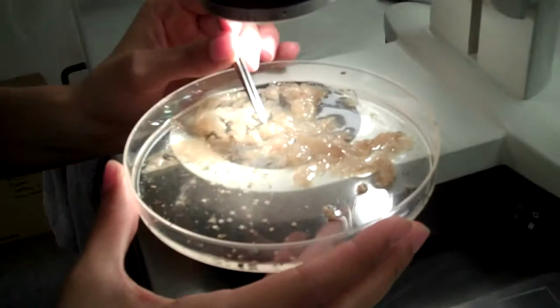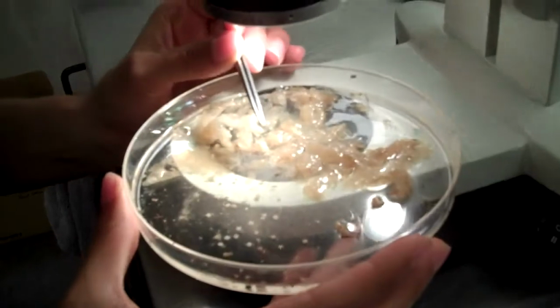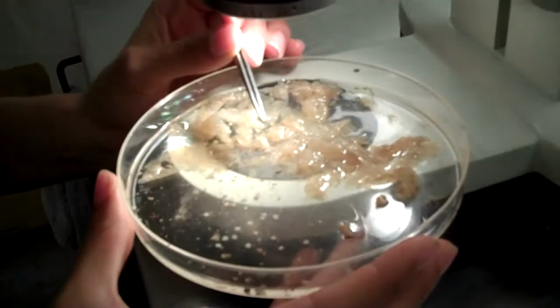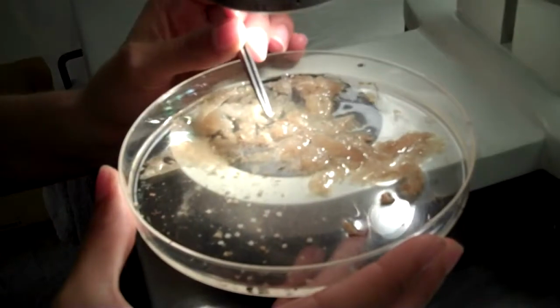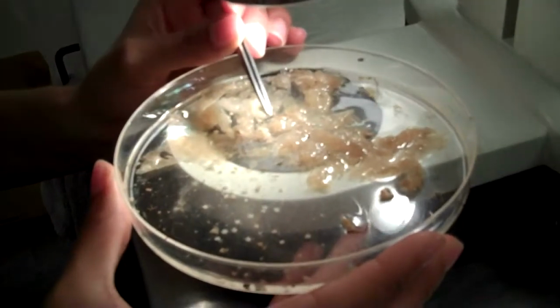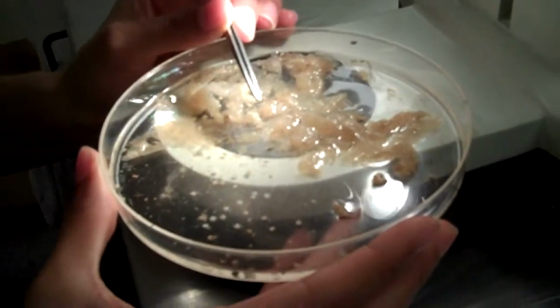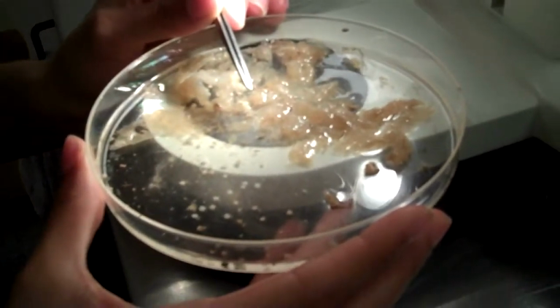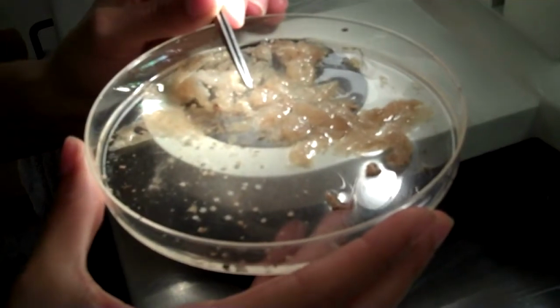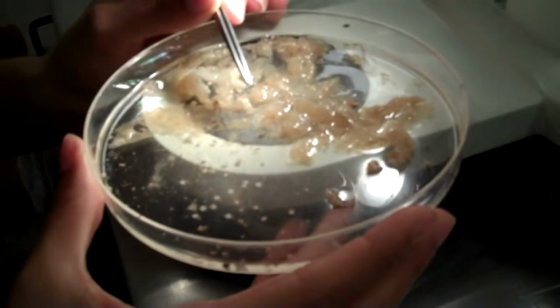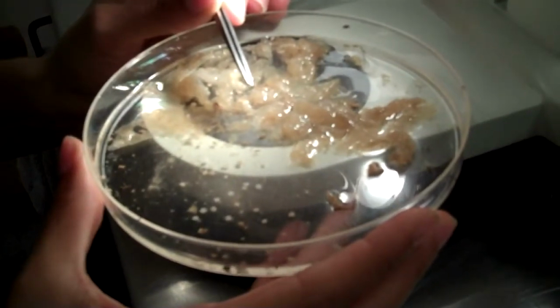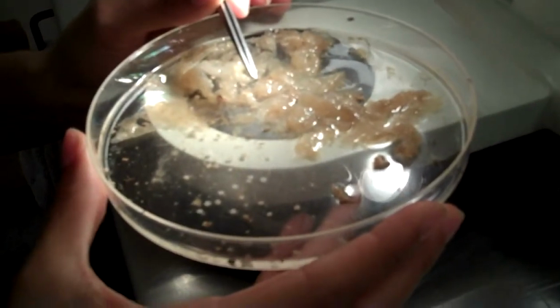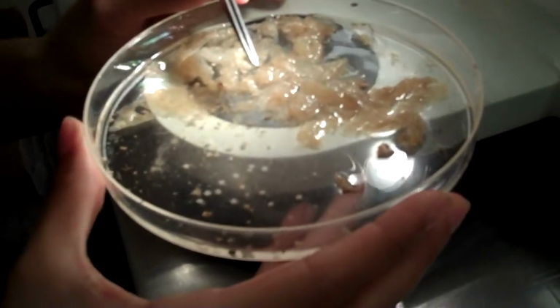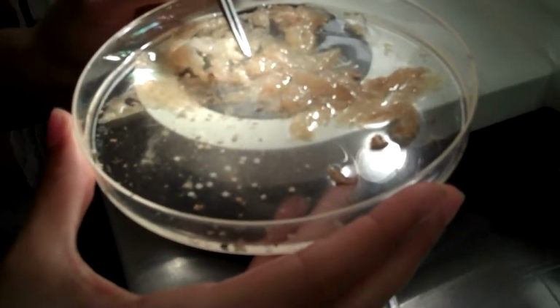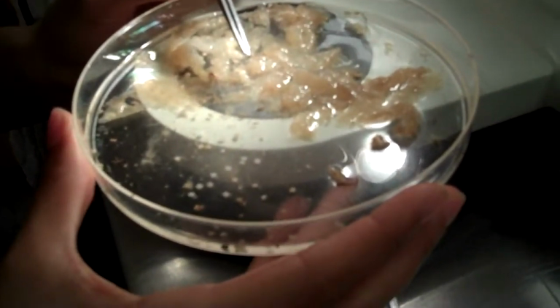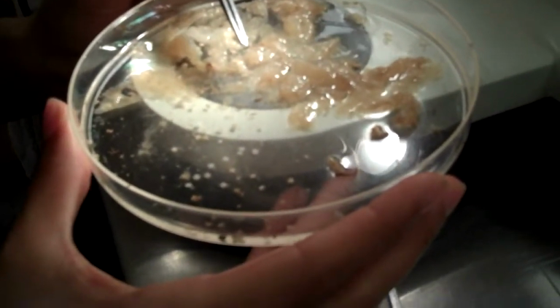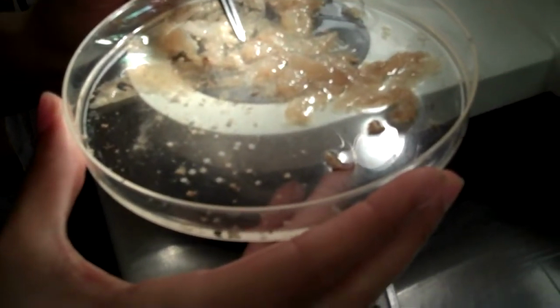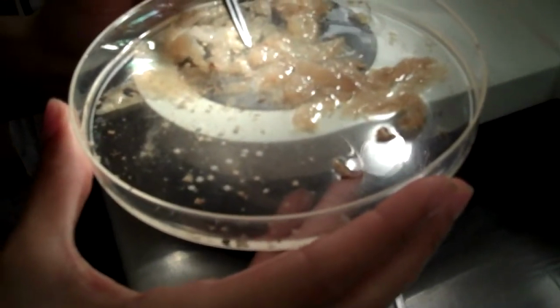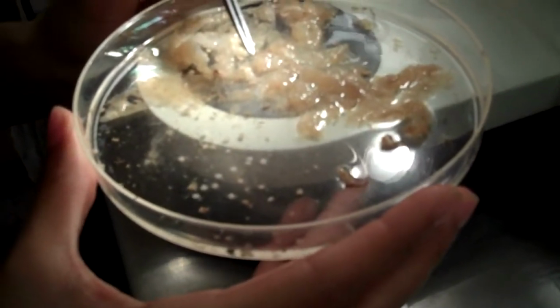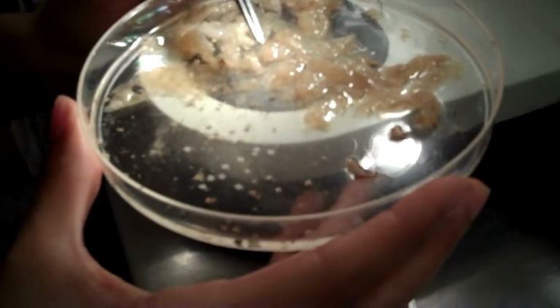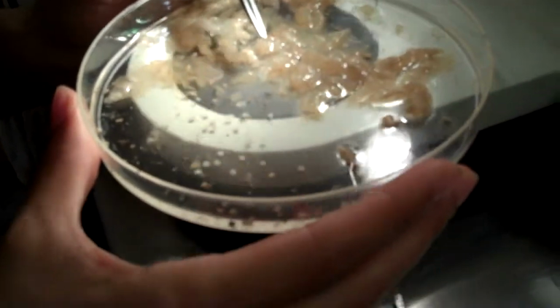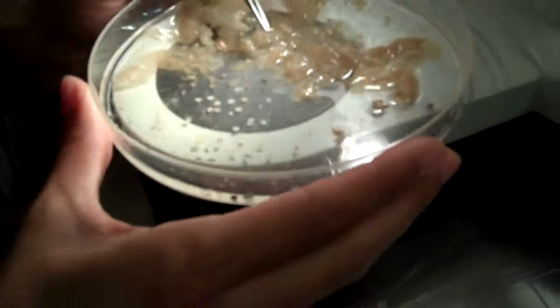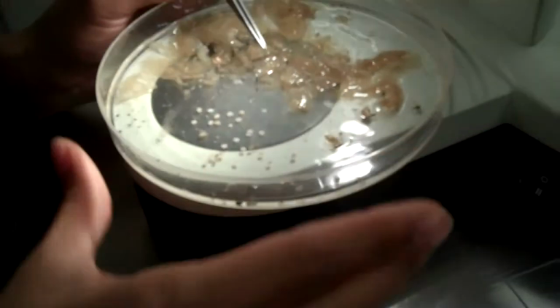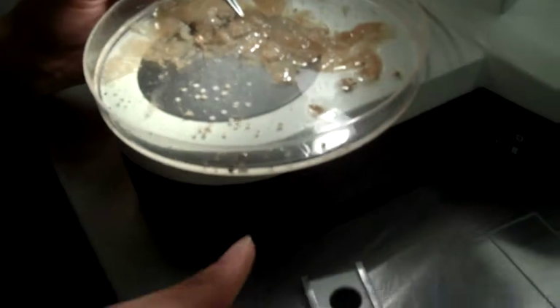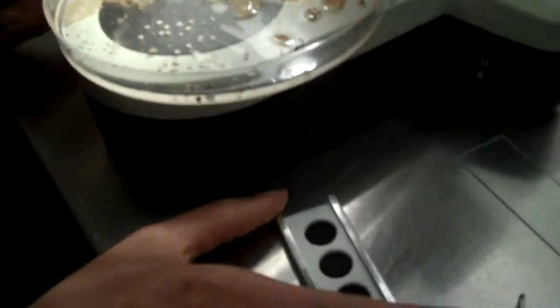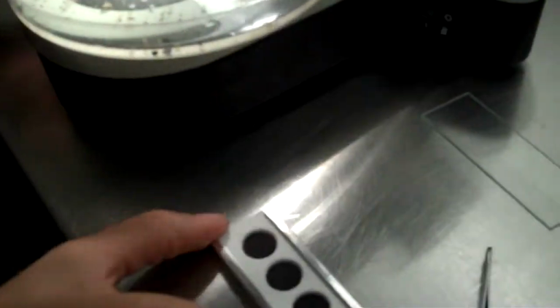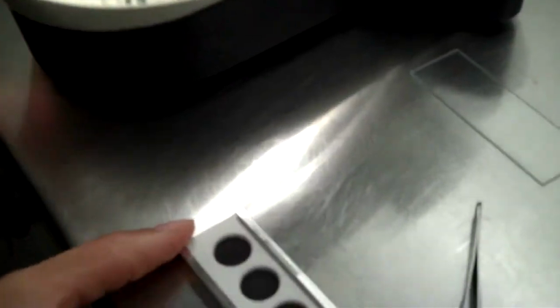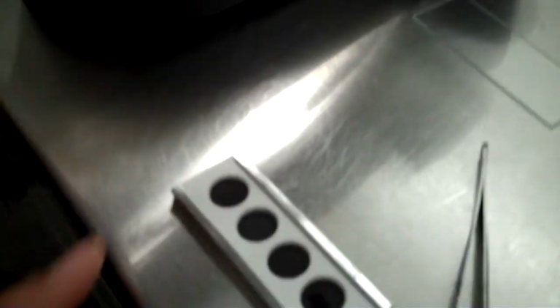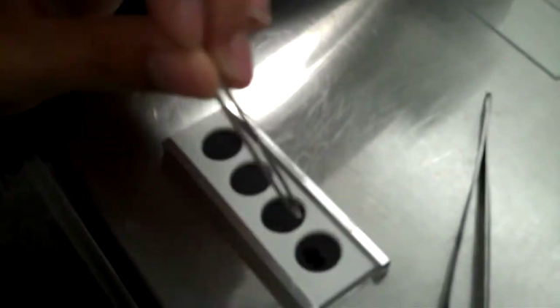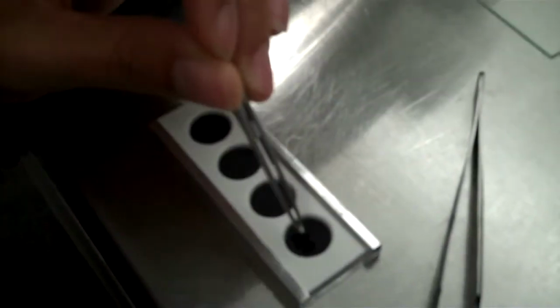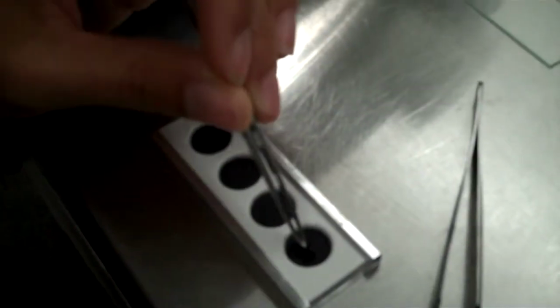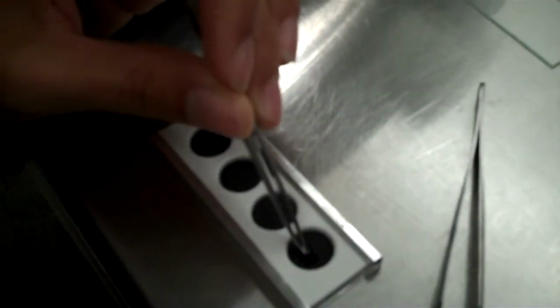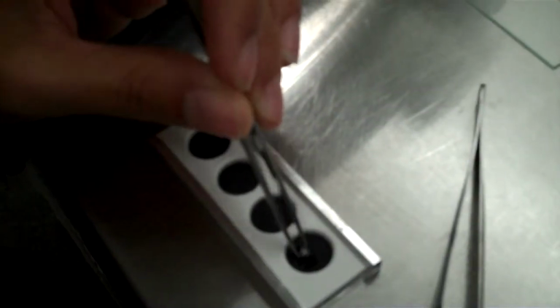Each pellet is different and can contain anywhere from 0 to 700 otoliths. We put the otoliths in slides like these in order to ID them later.